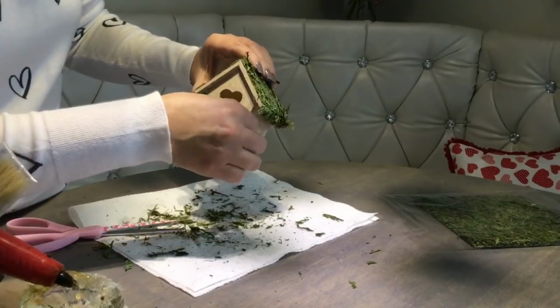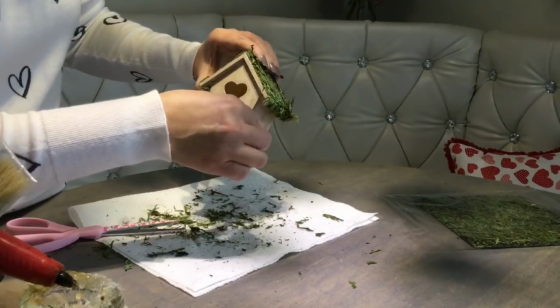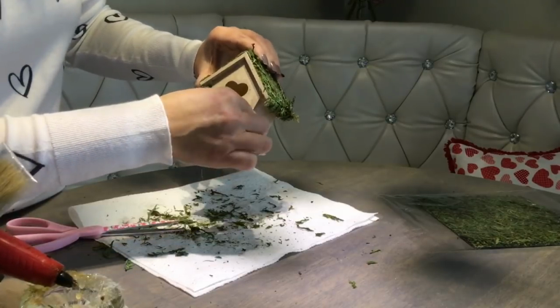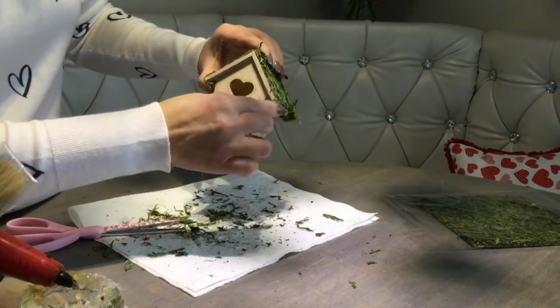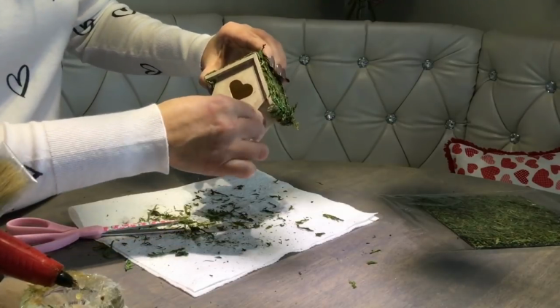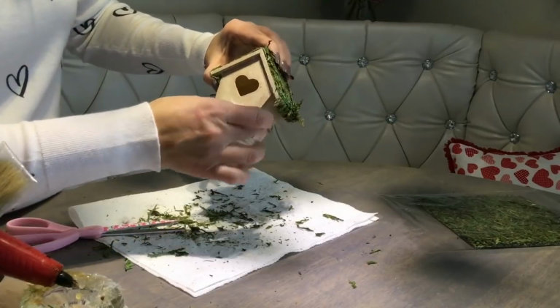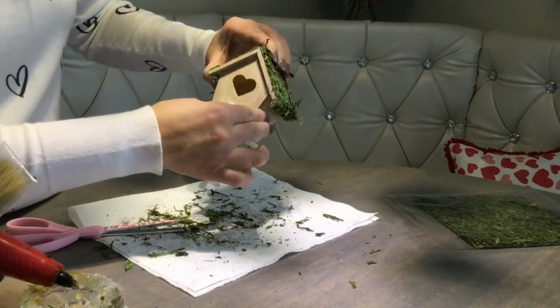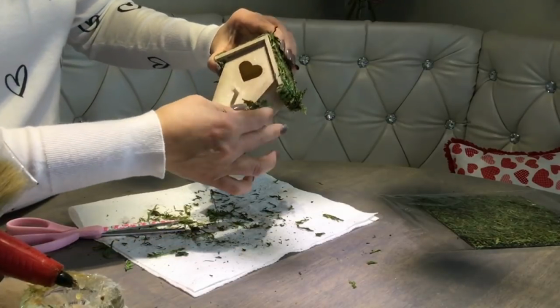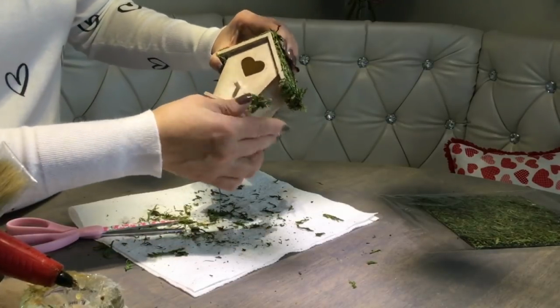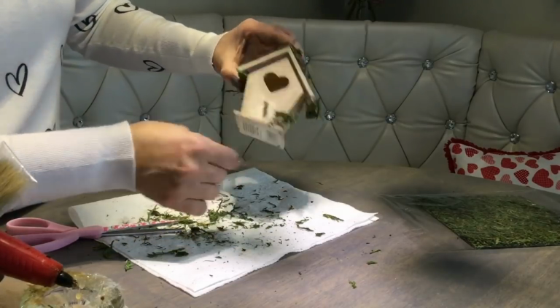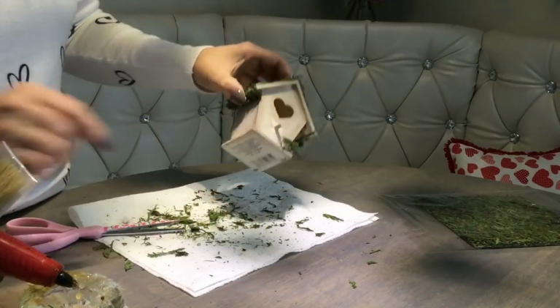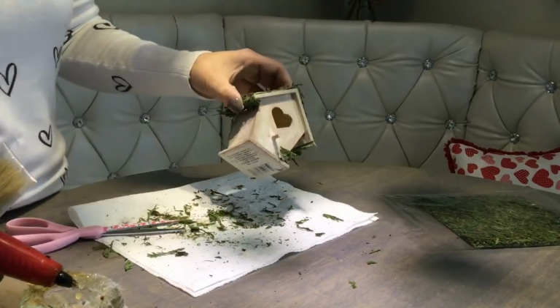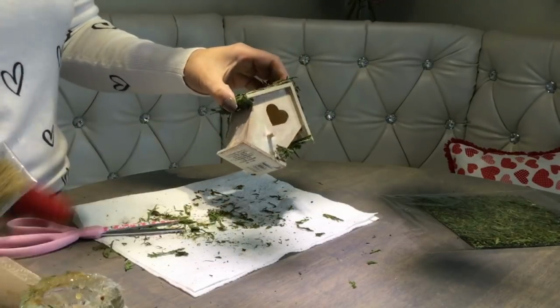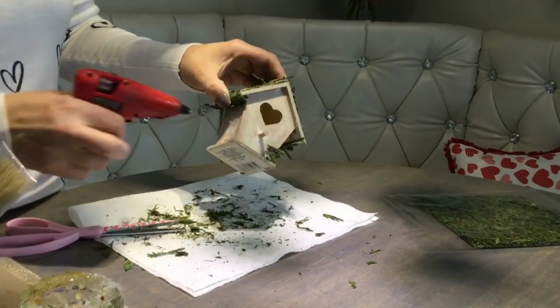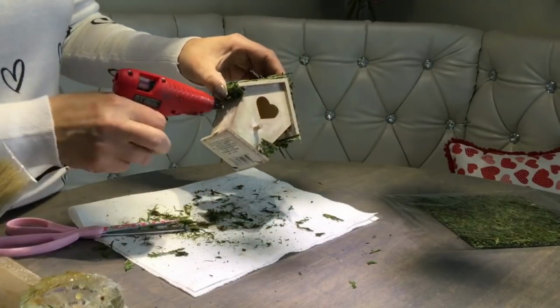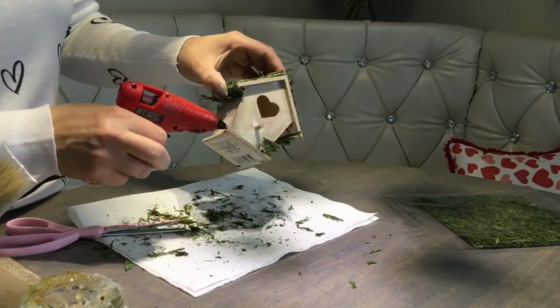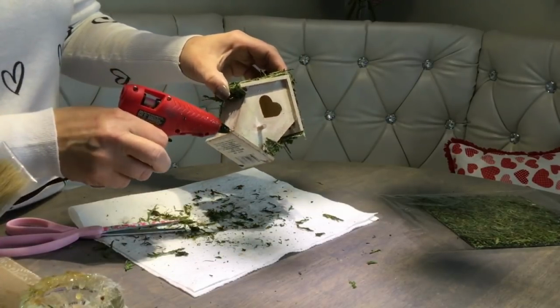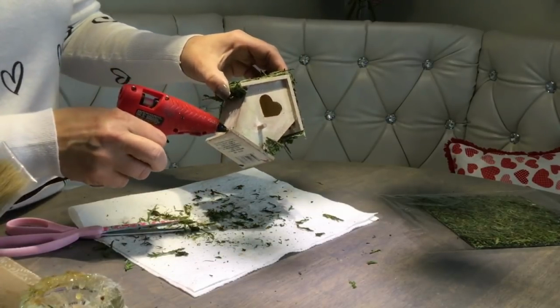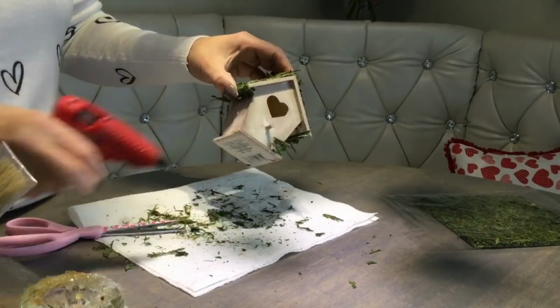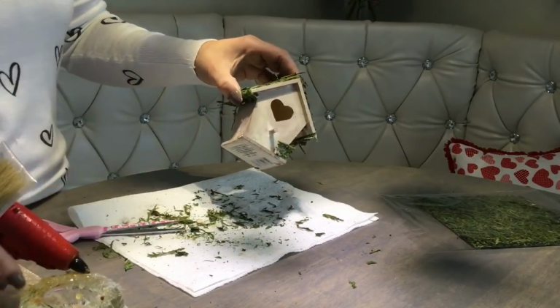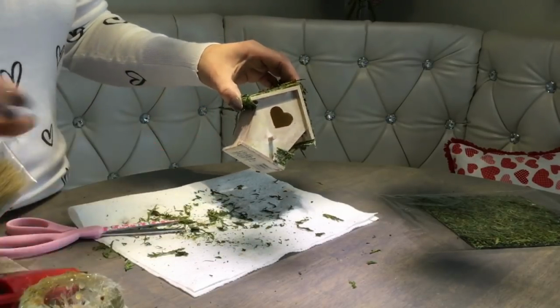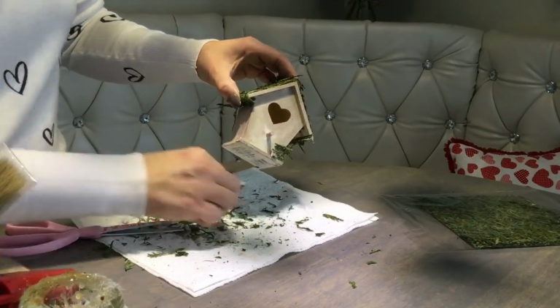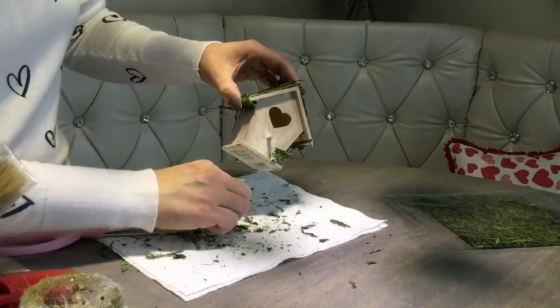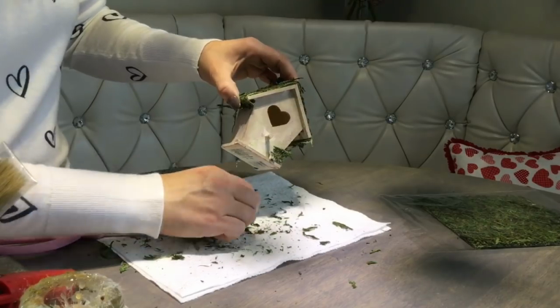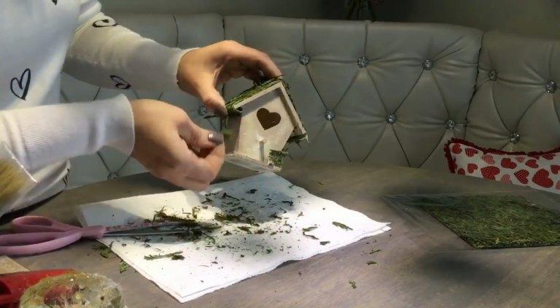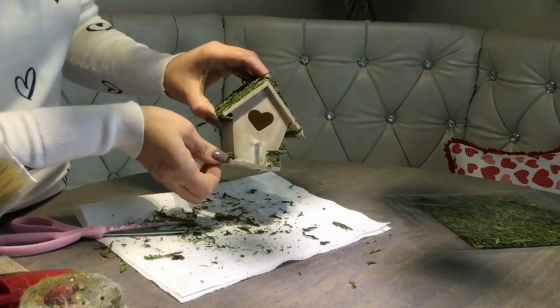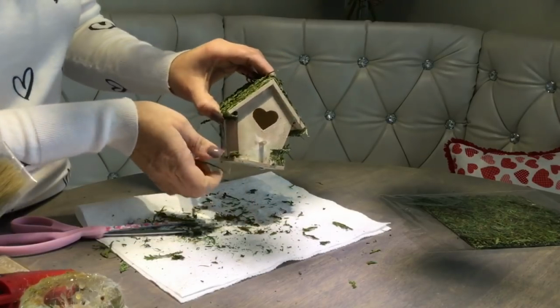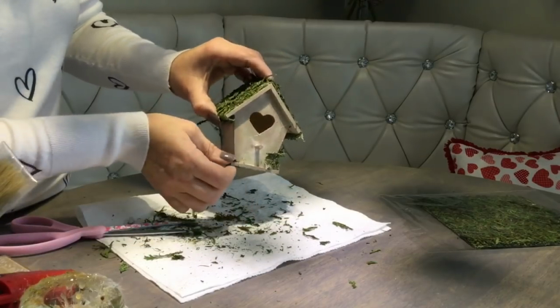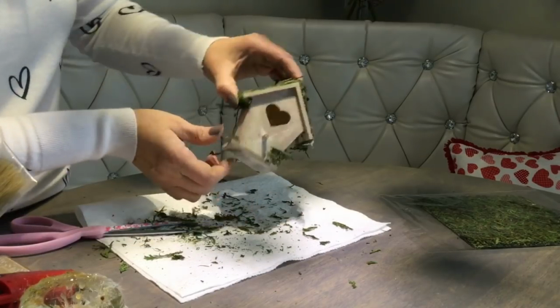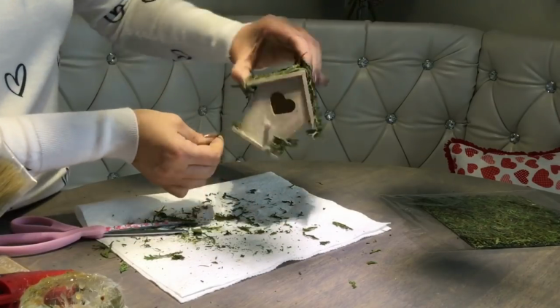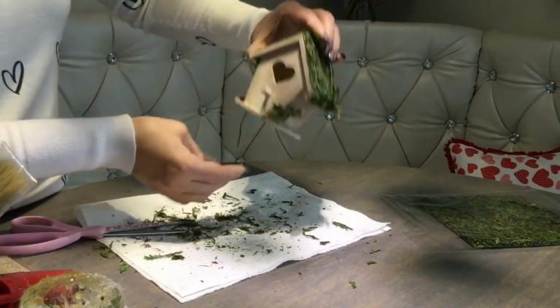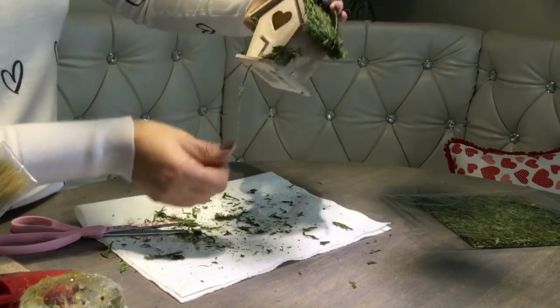It gets weathered and green all around too, right? So we're gonna attach these pieces here and there.